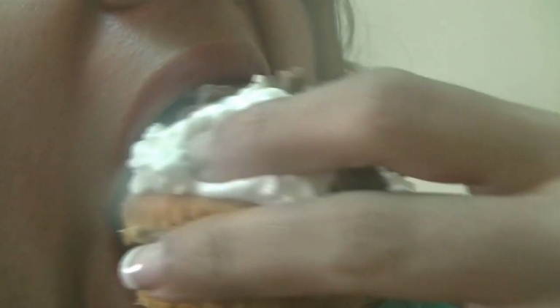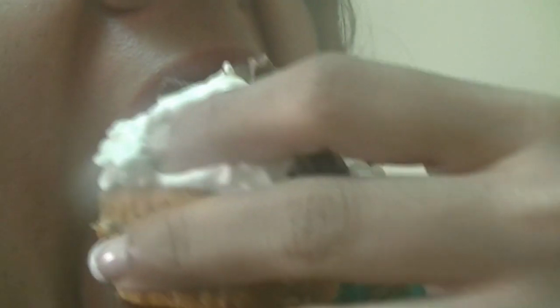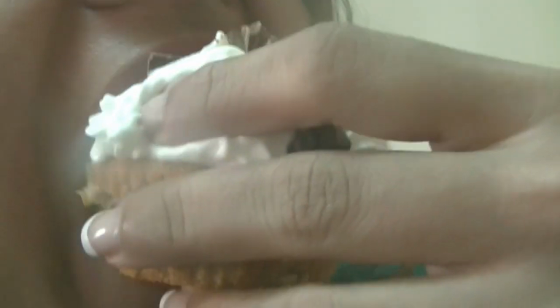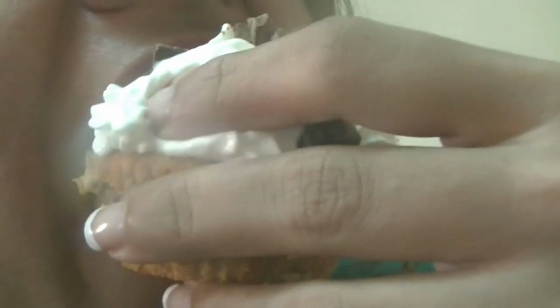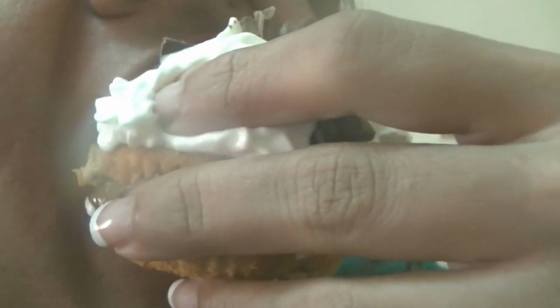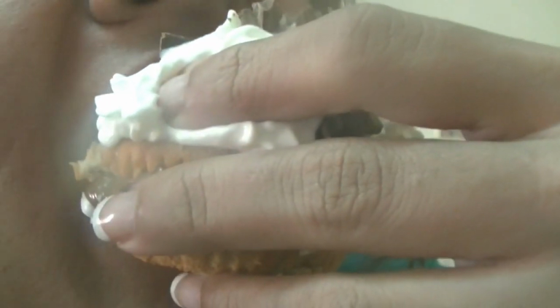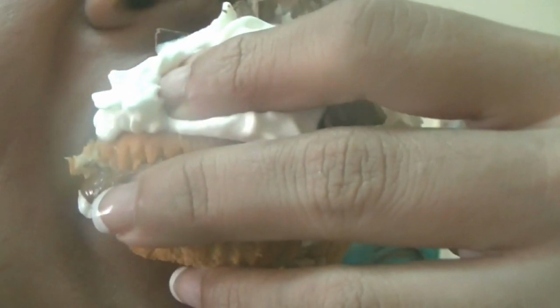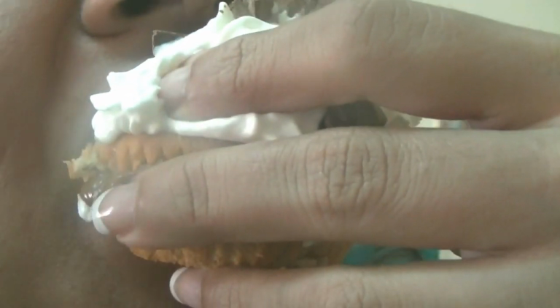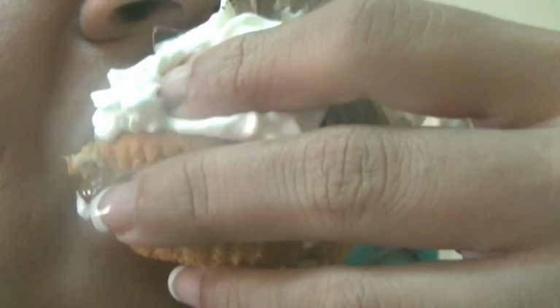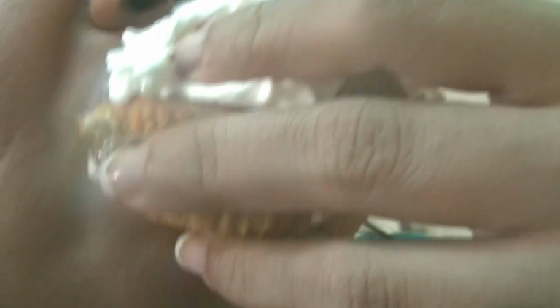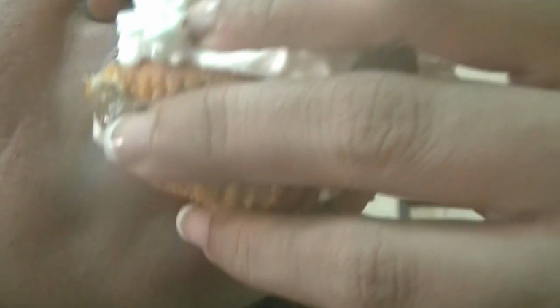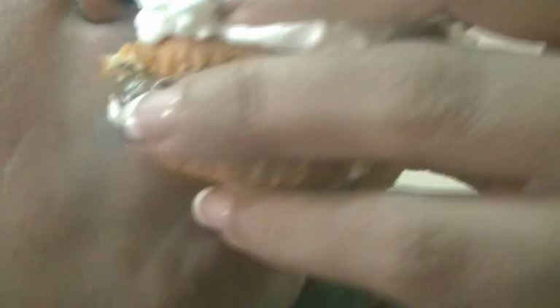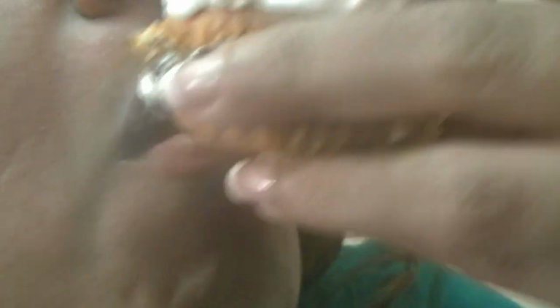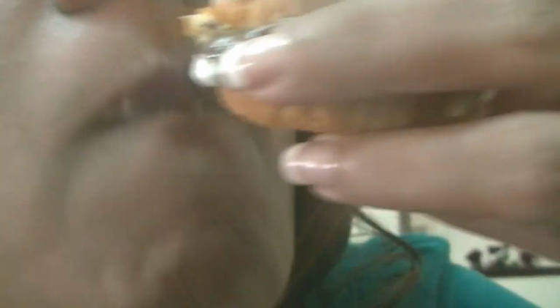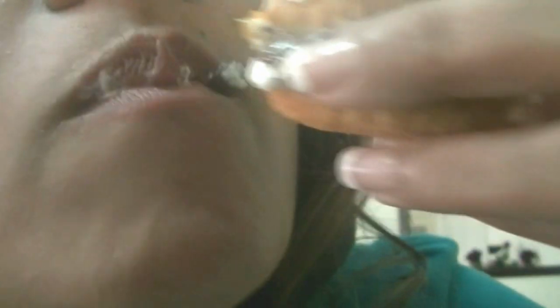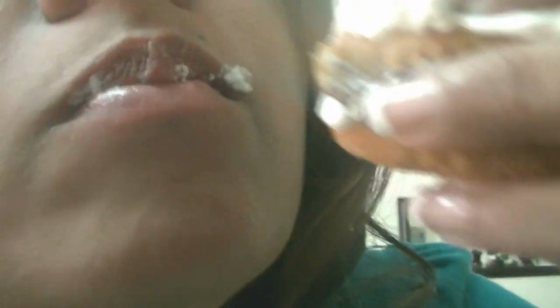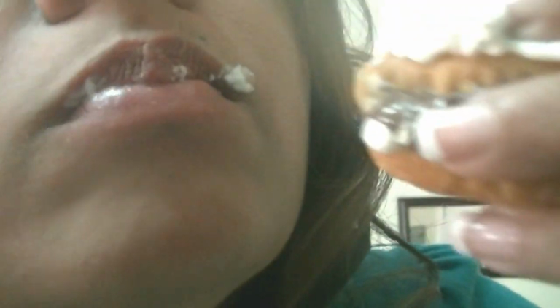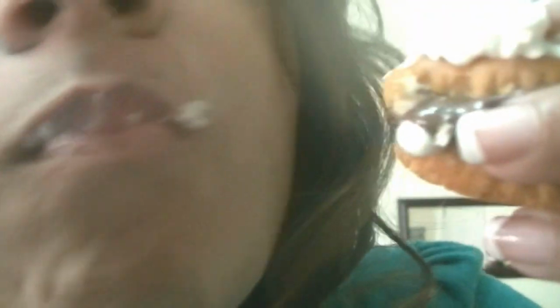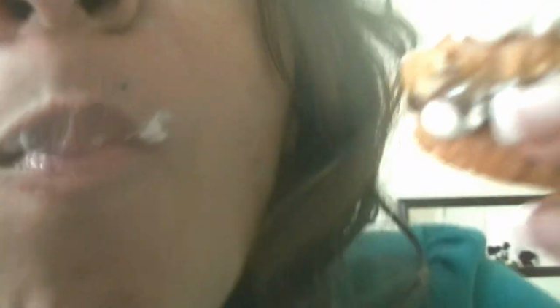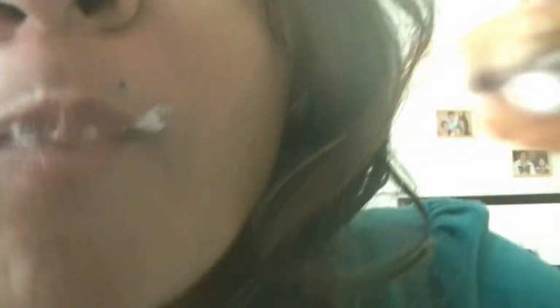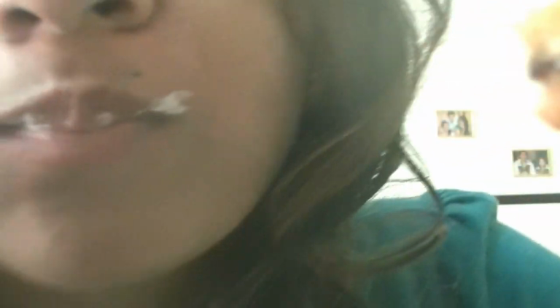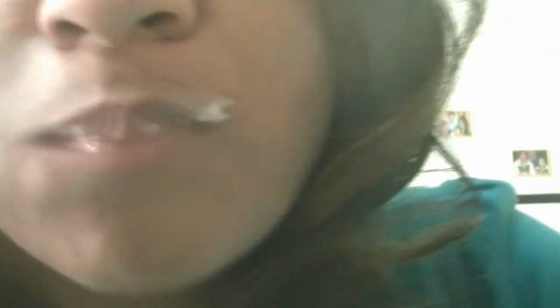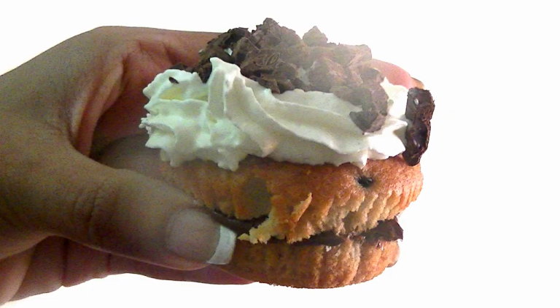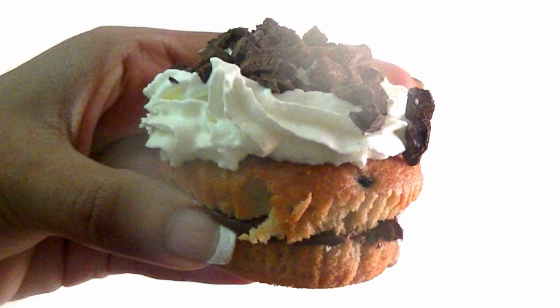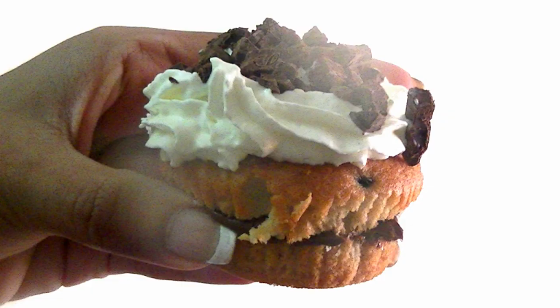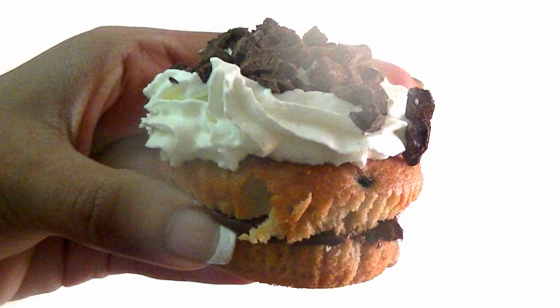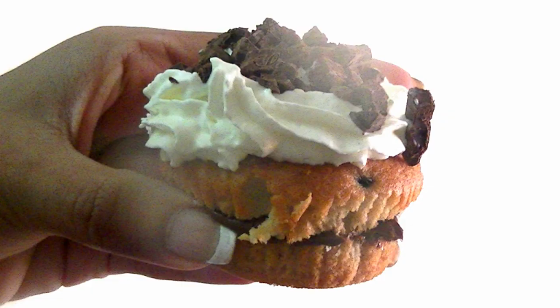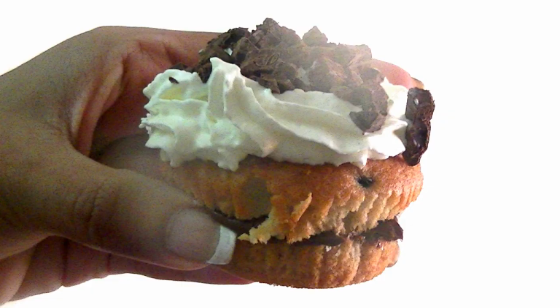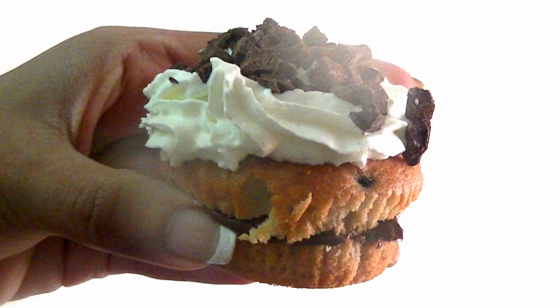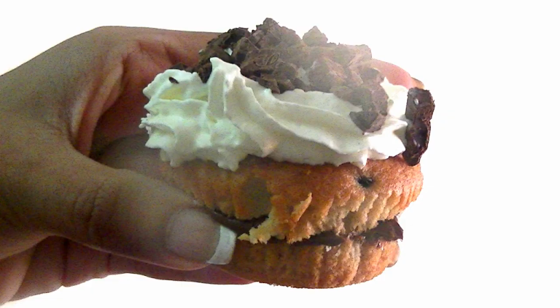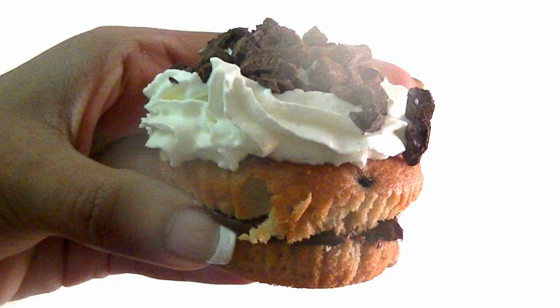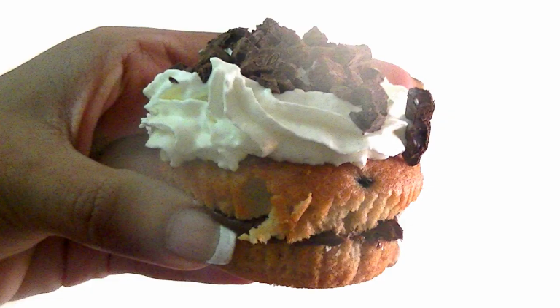Just eat up and let me know if you like it. Bye!